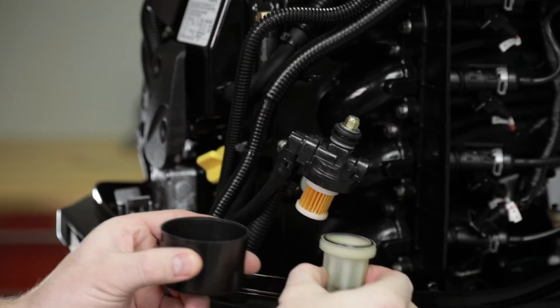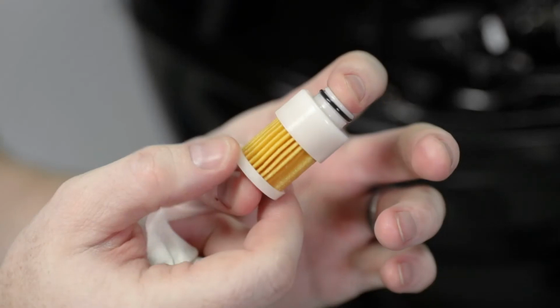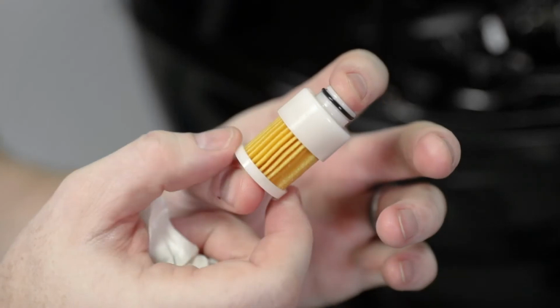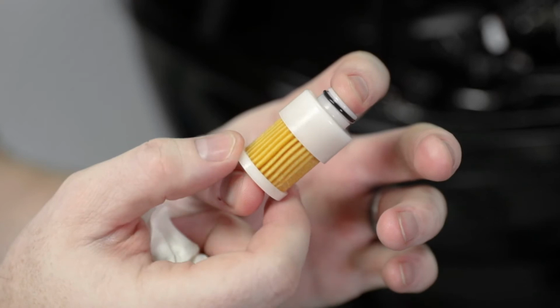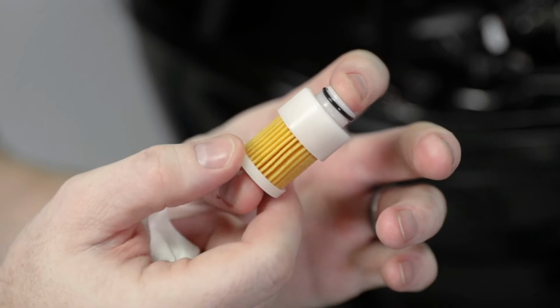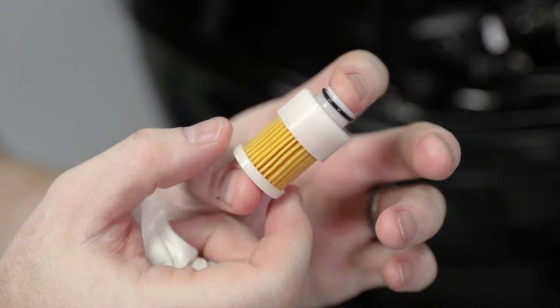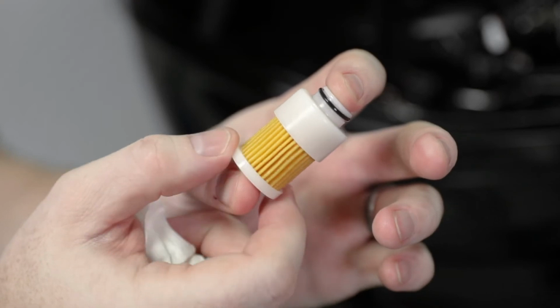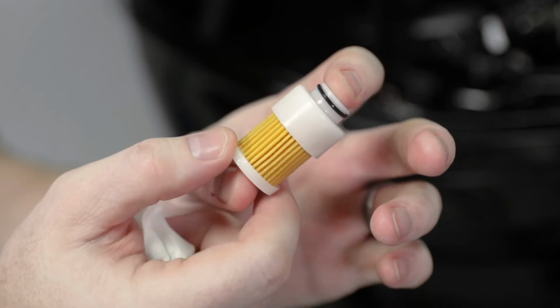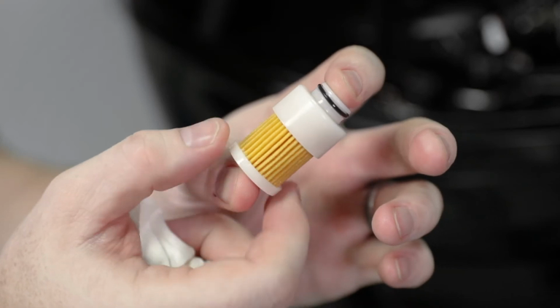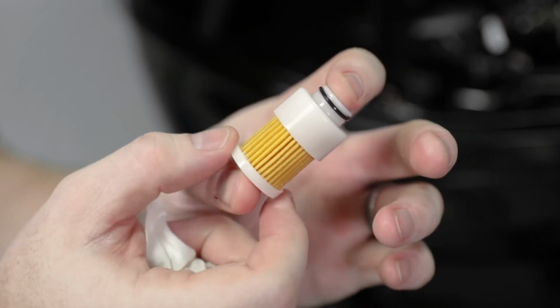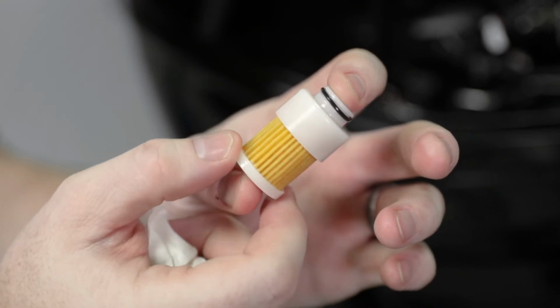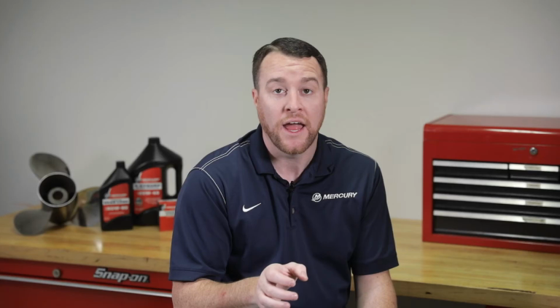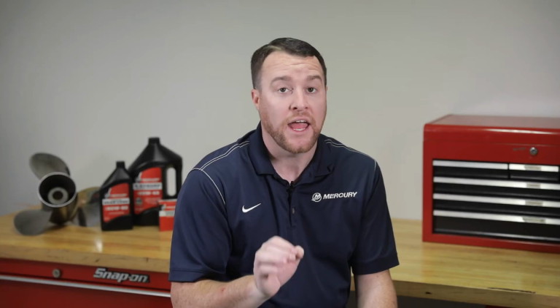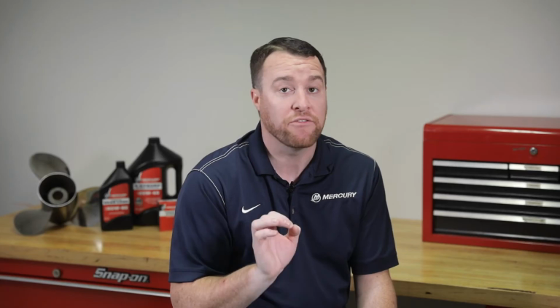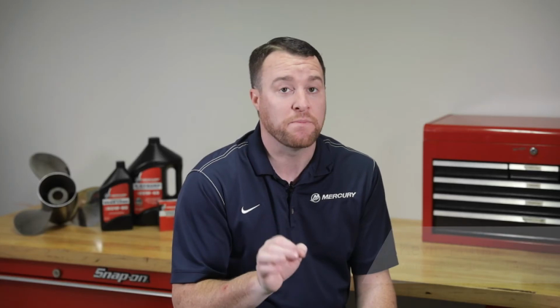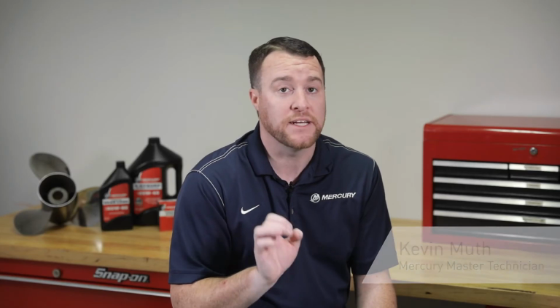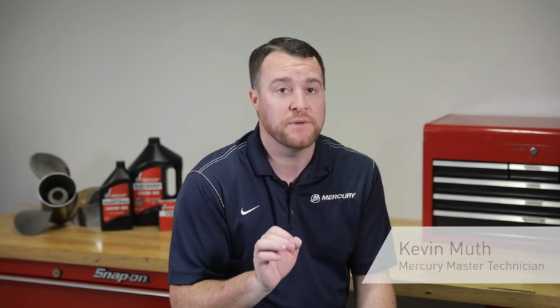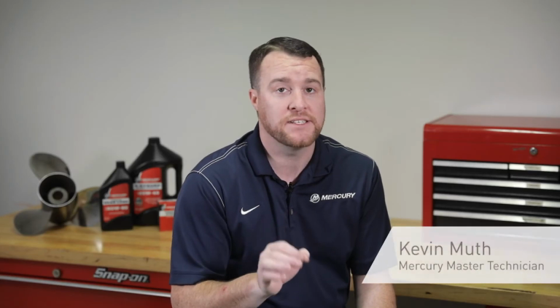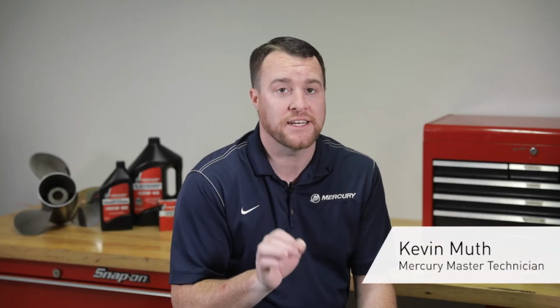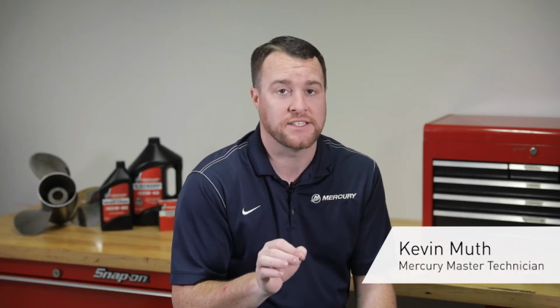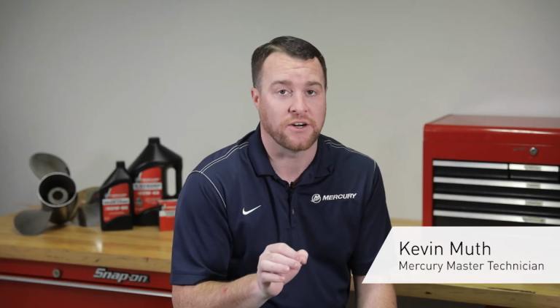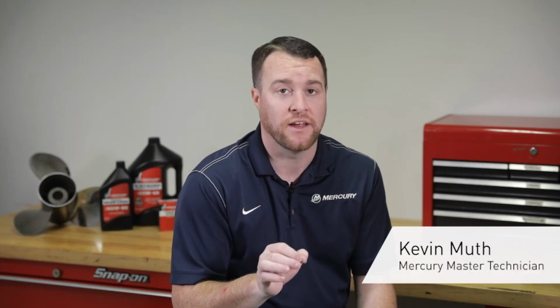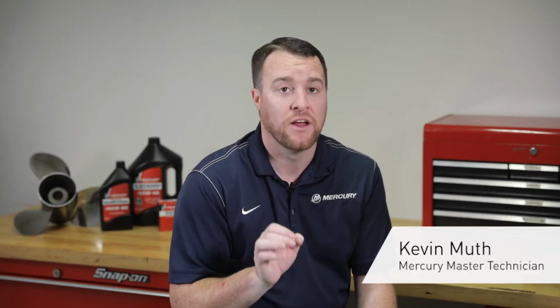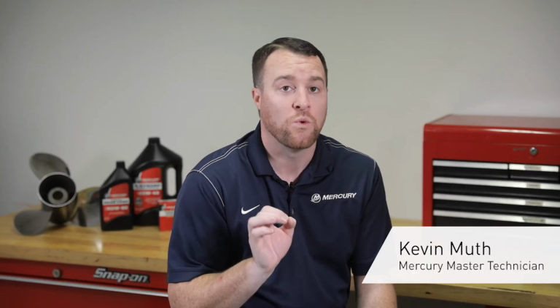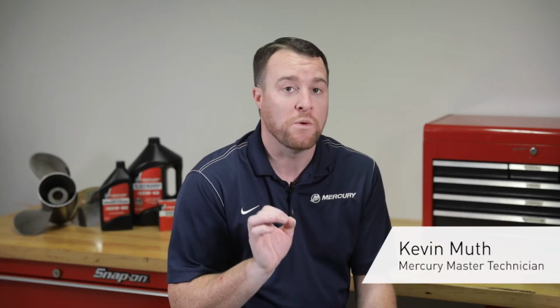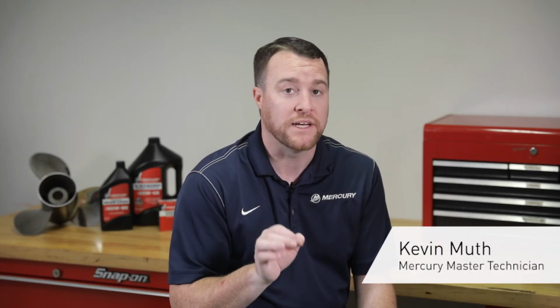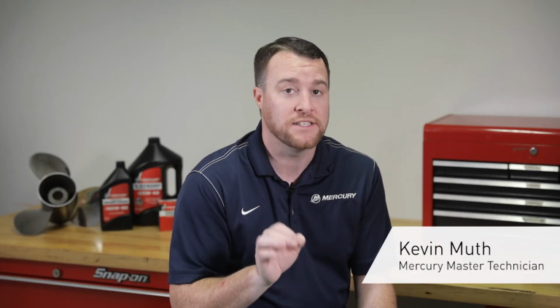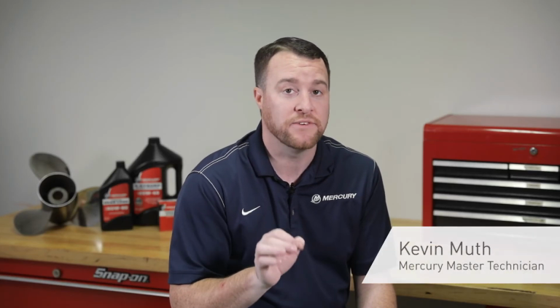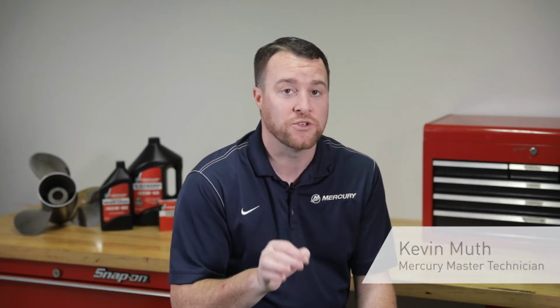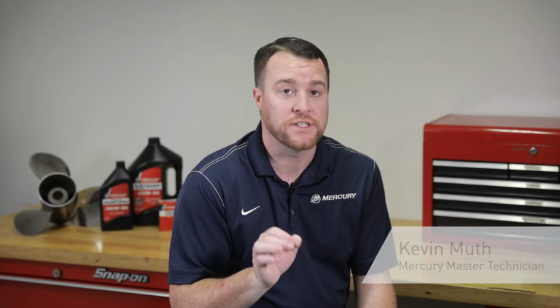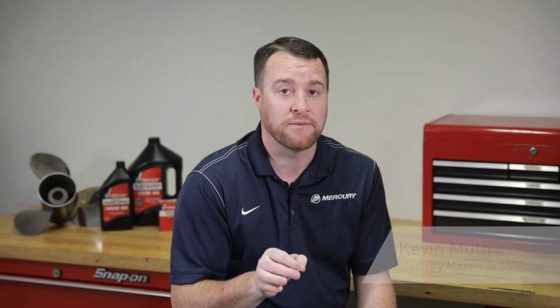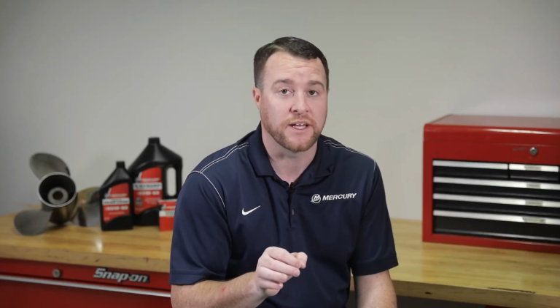Inspect the filter element. If replacement is necessary, replace the filter assembly.